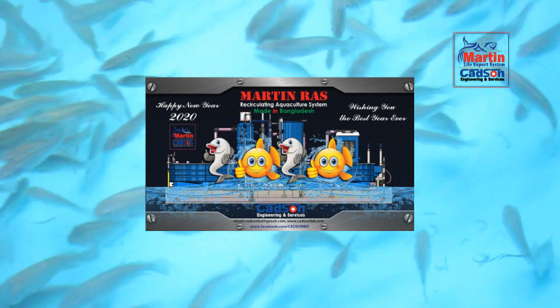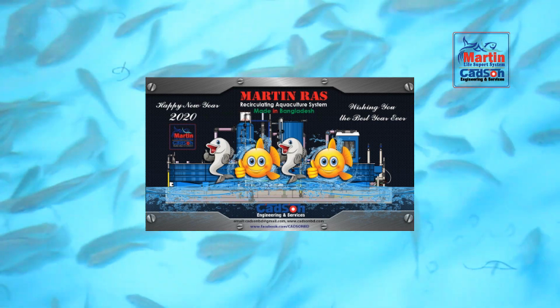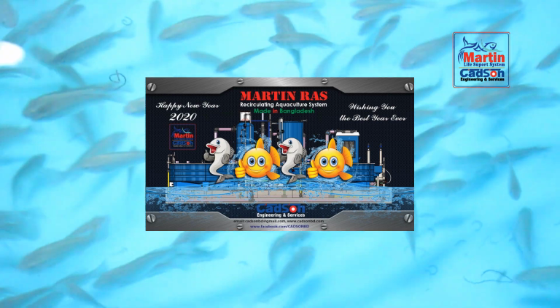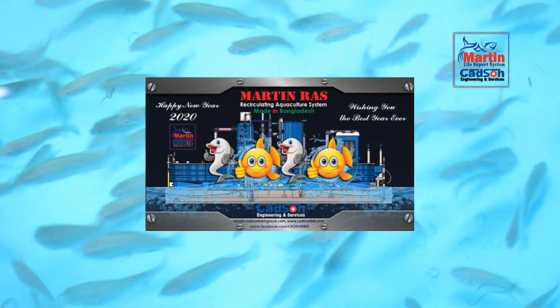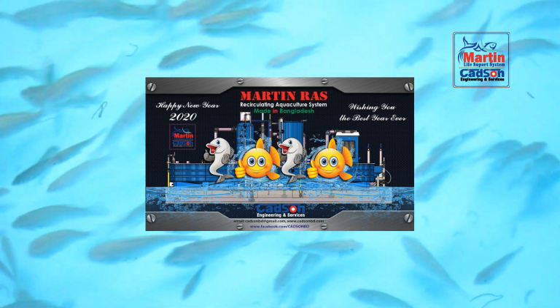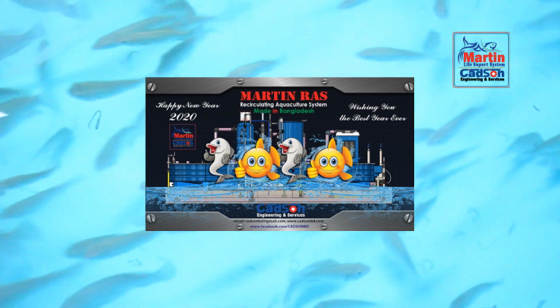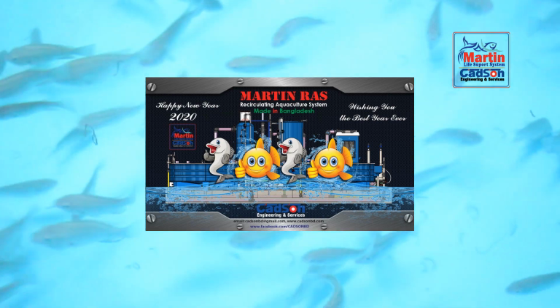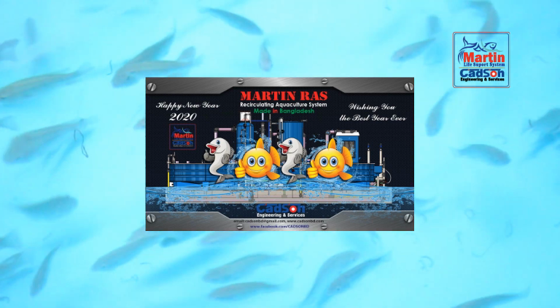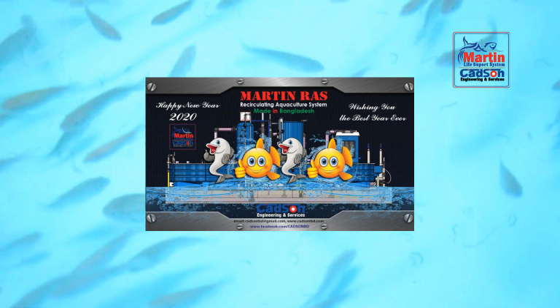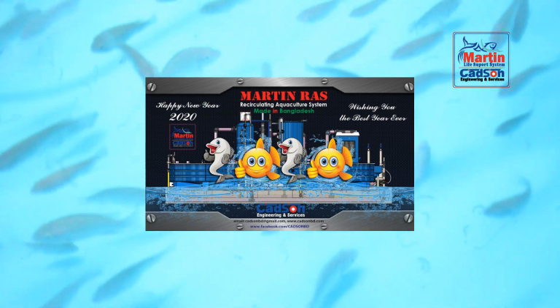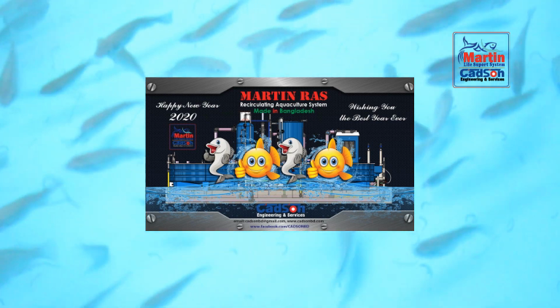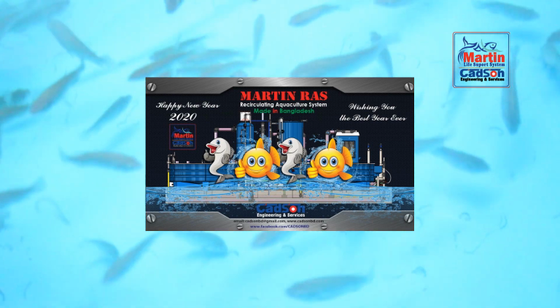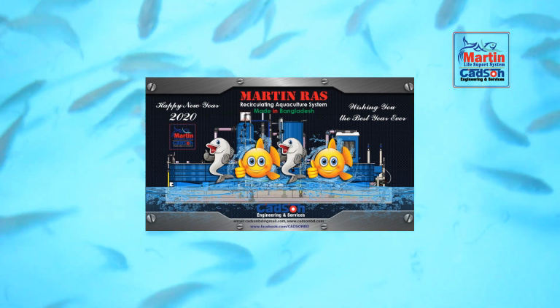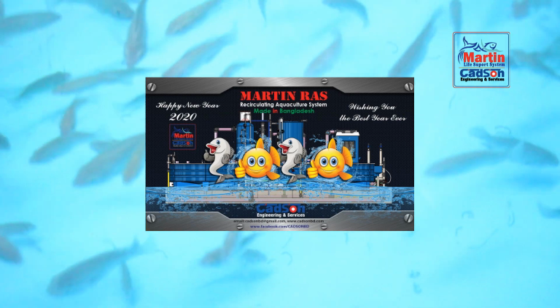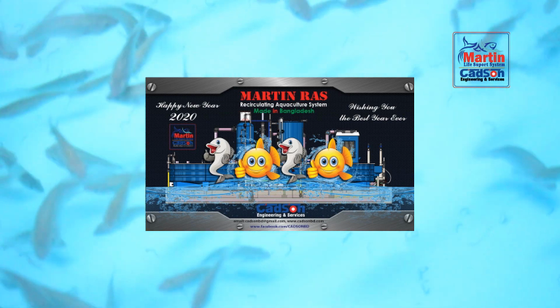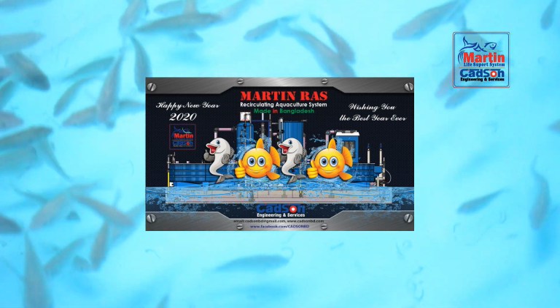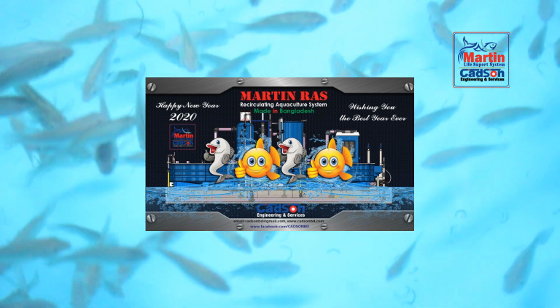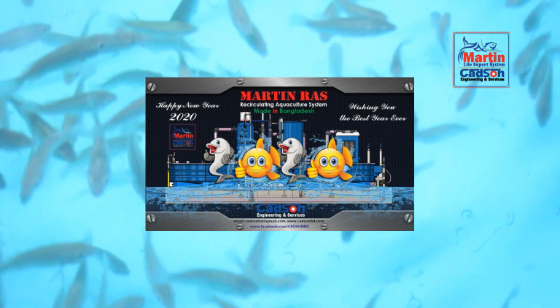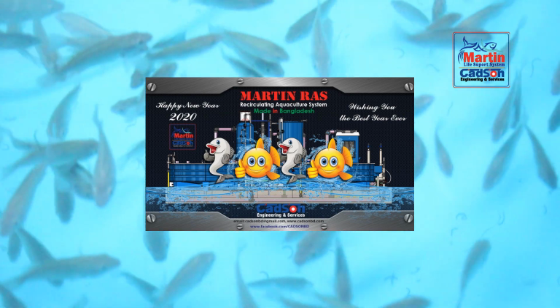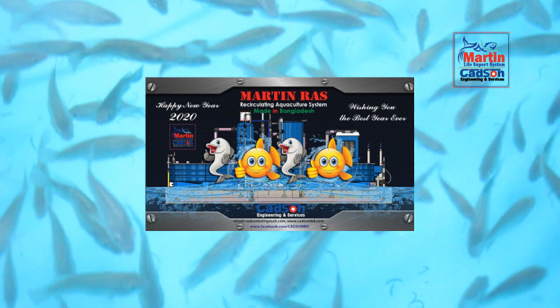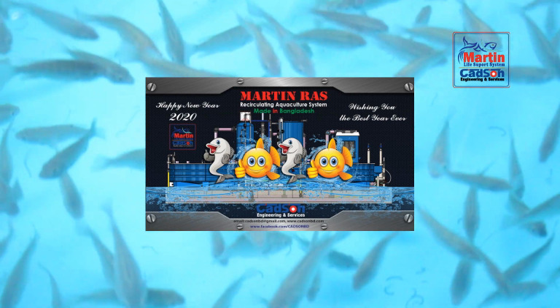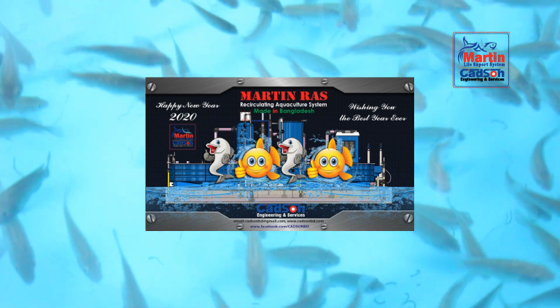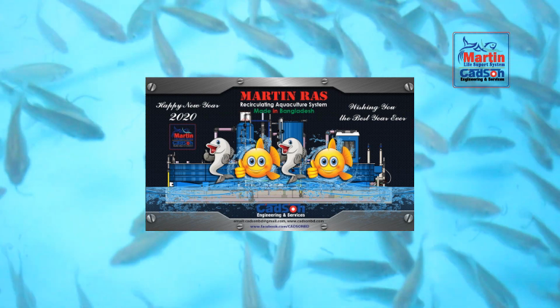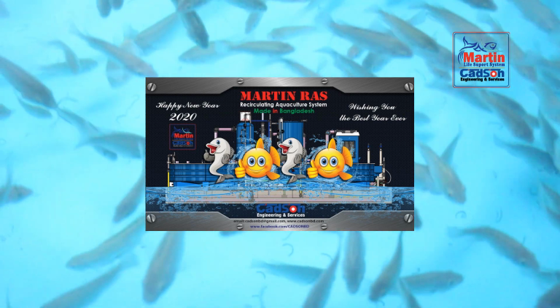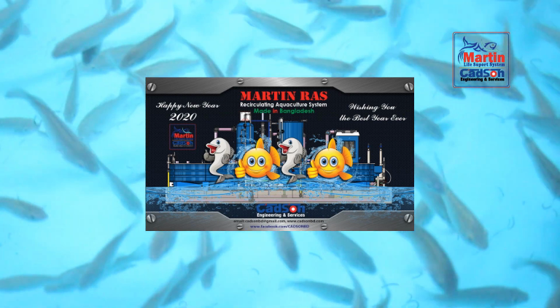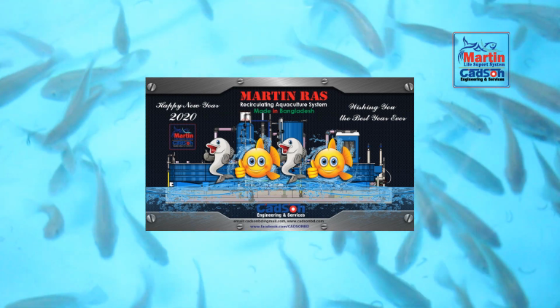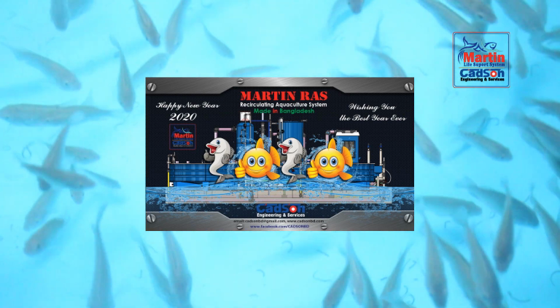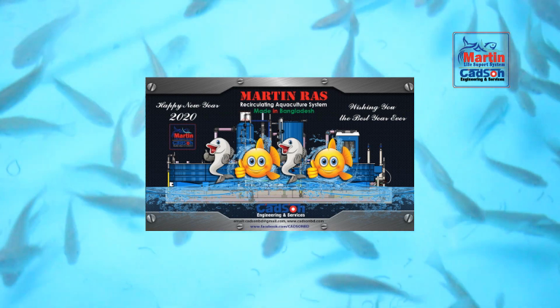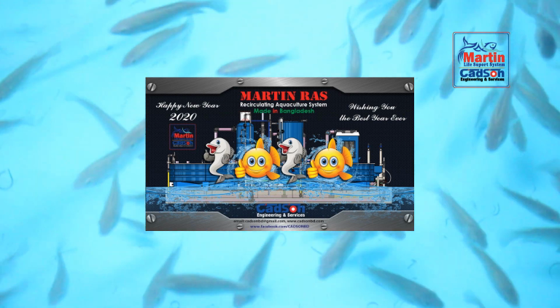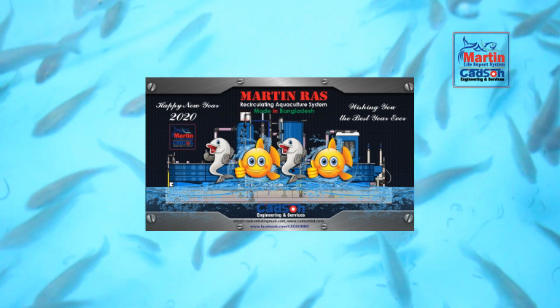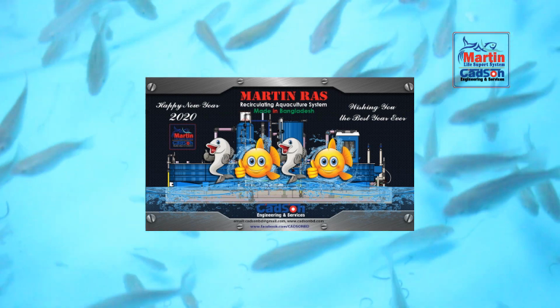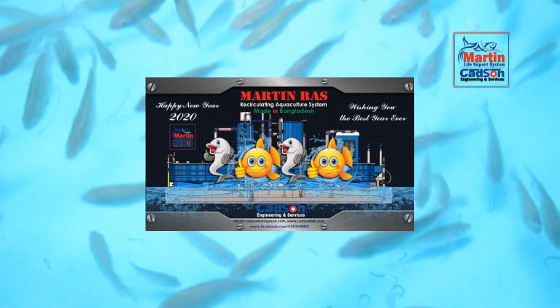Fish quality, feed quality, and project management also play a vital role in successfully operating a RAS project. CAD Sun will provide project management, operation, and feeding data to make the RAS project more beneficial.